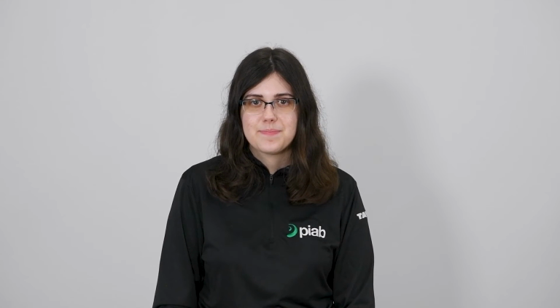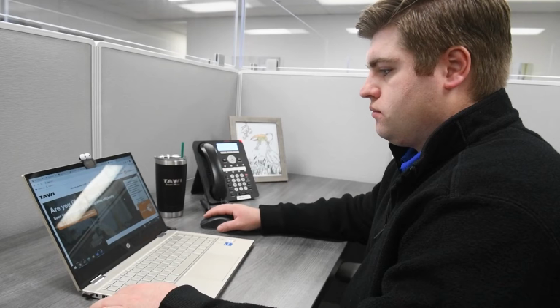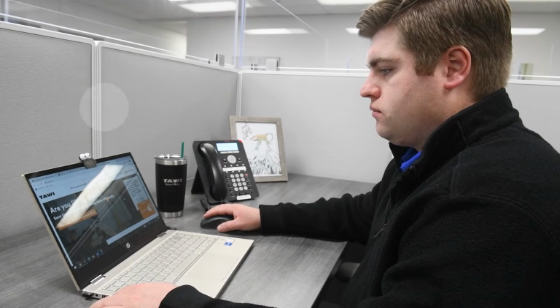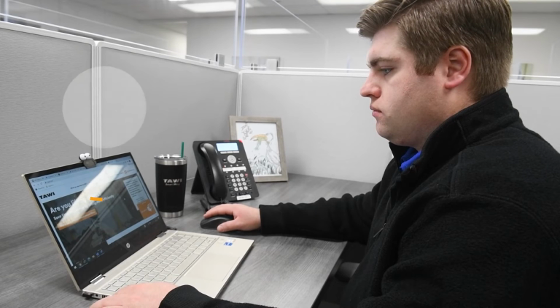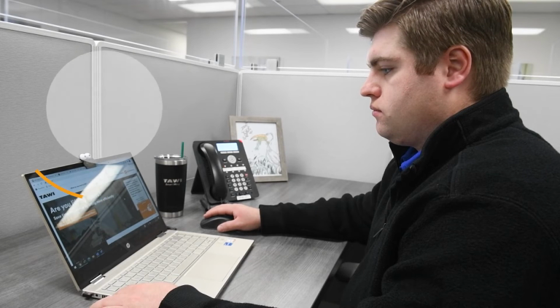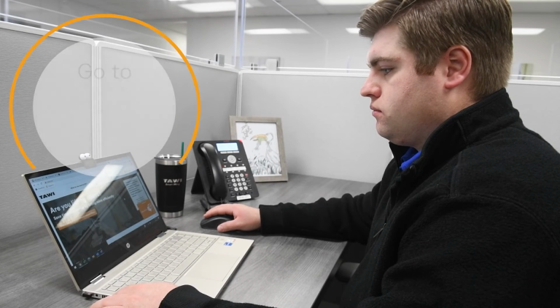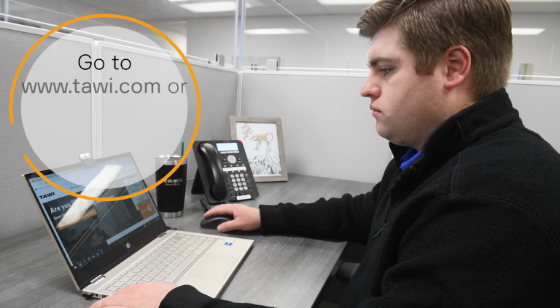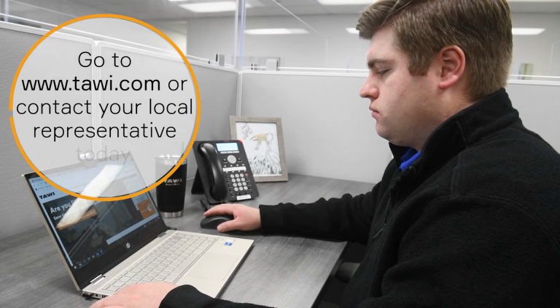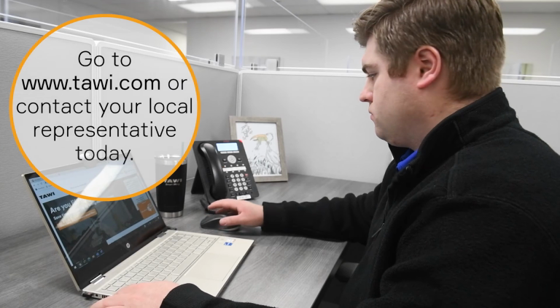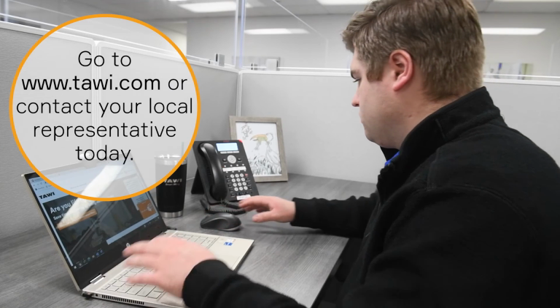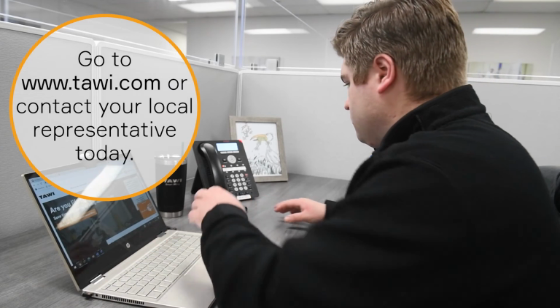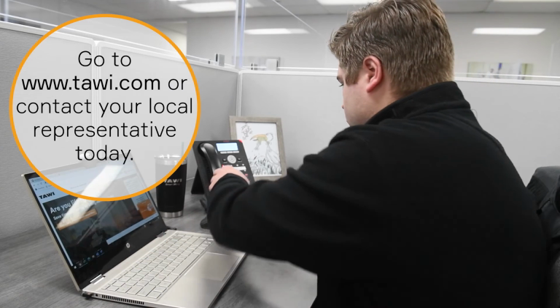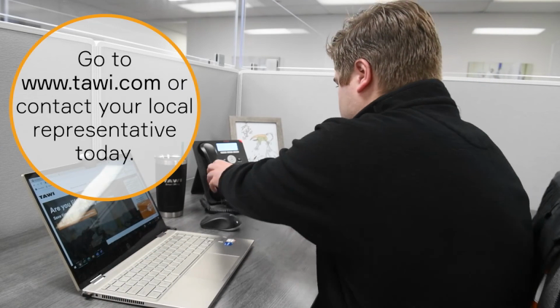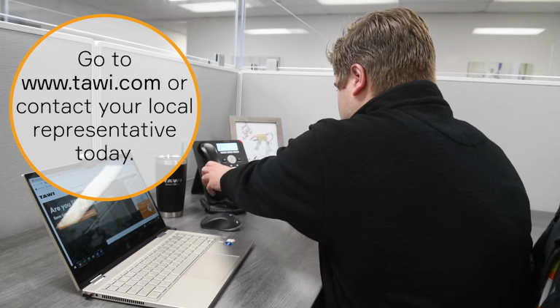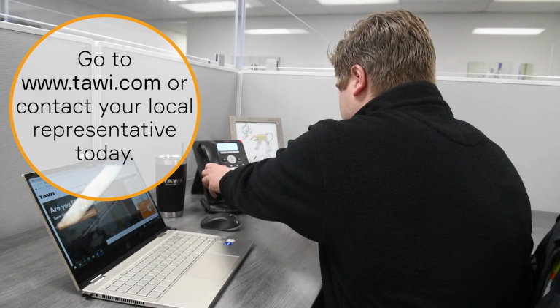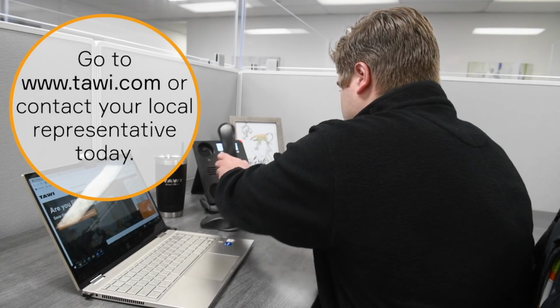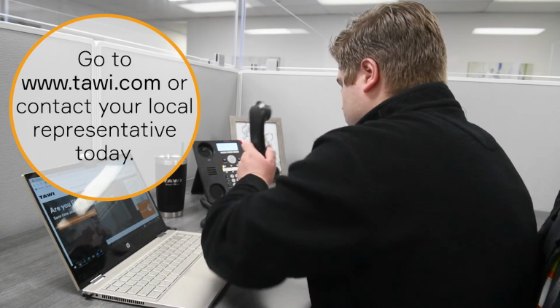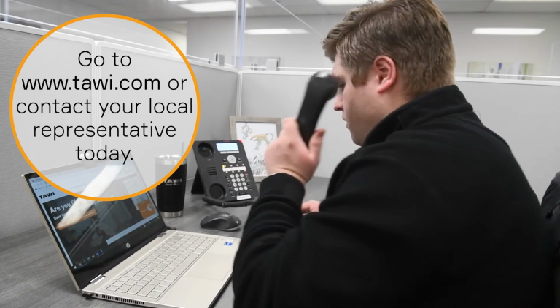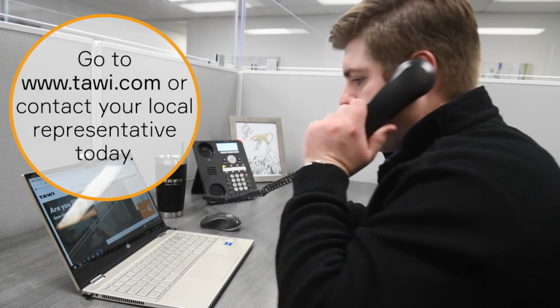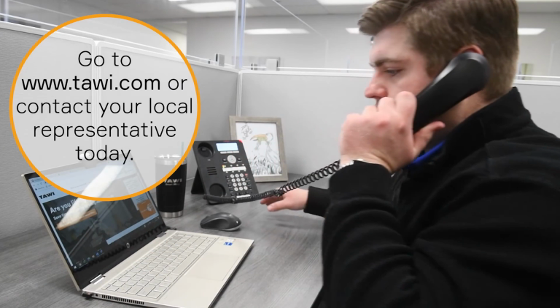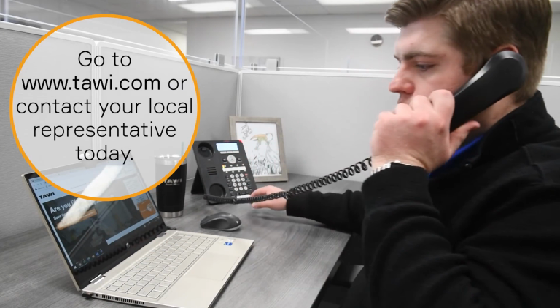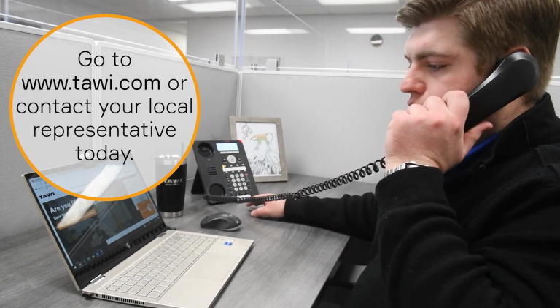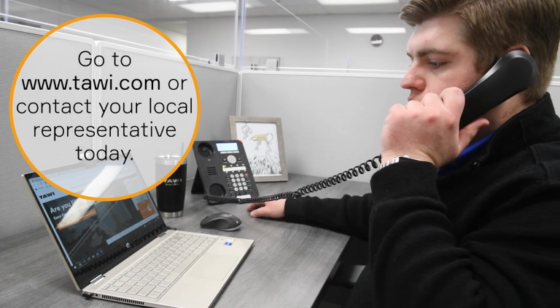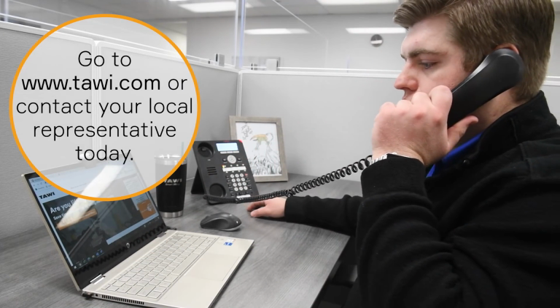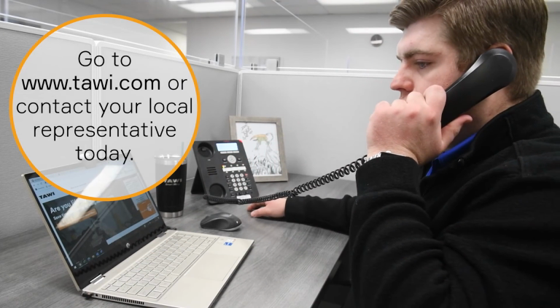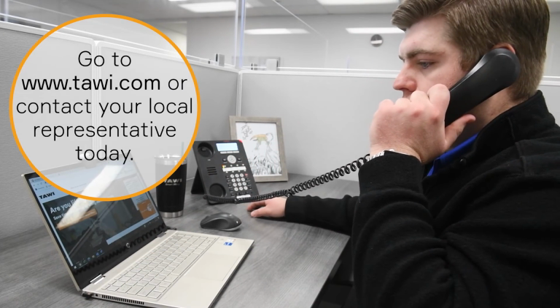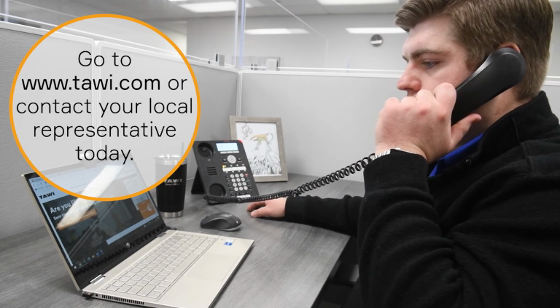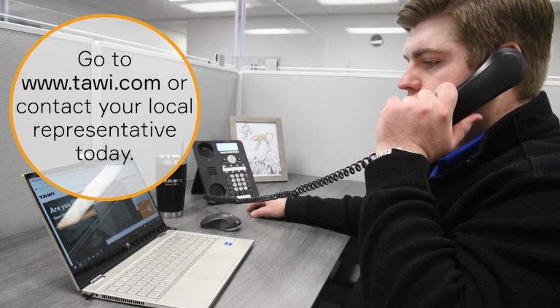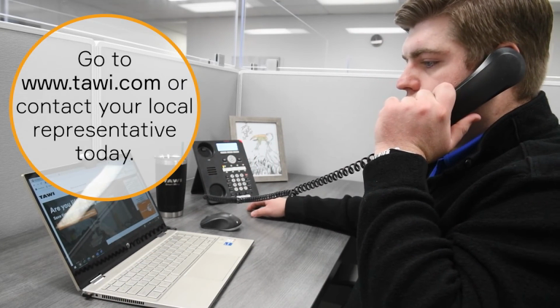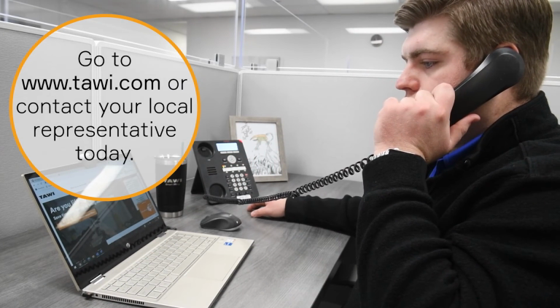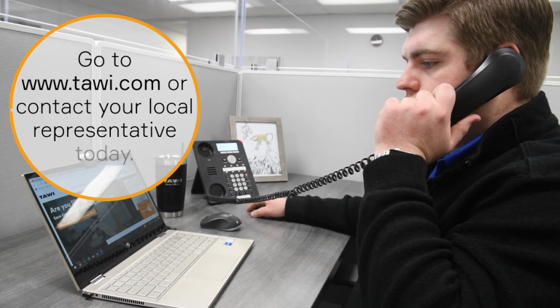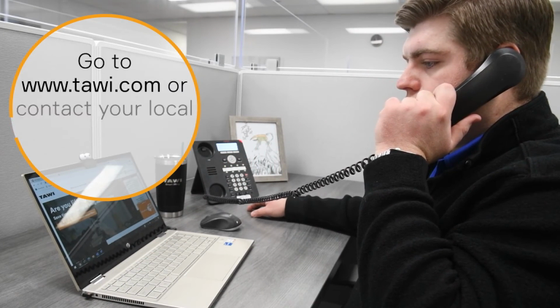For more information, go to www.towie.com or contact your local representative today.